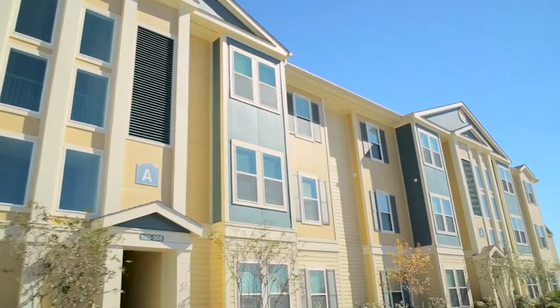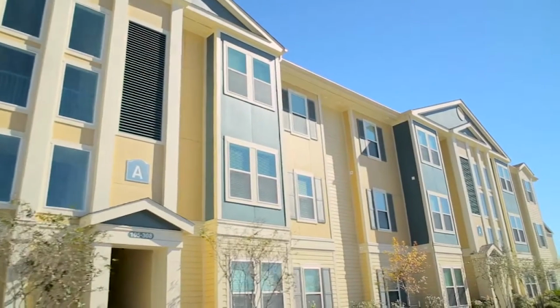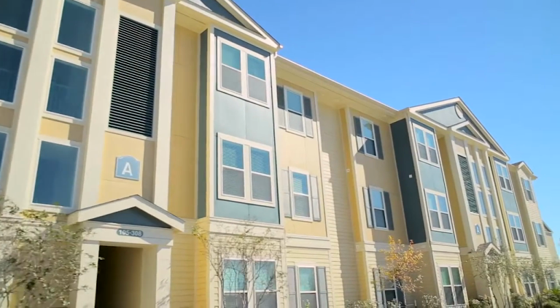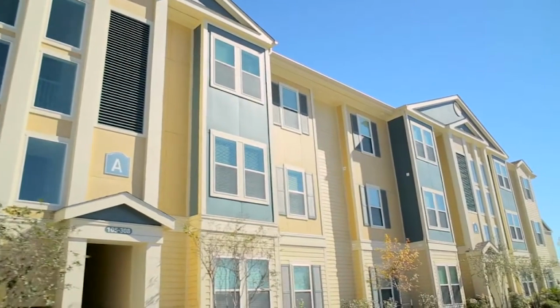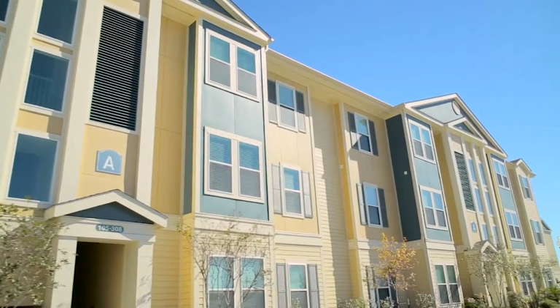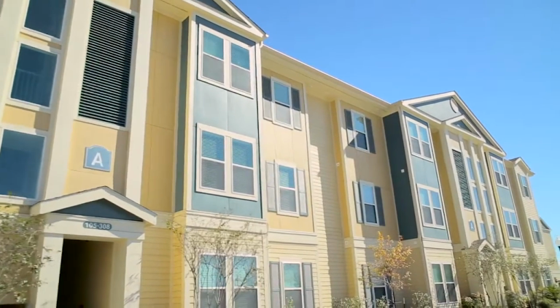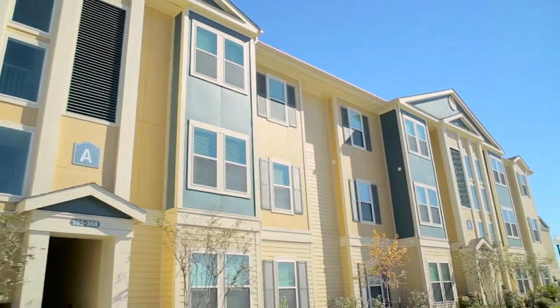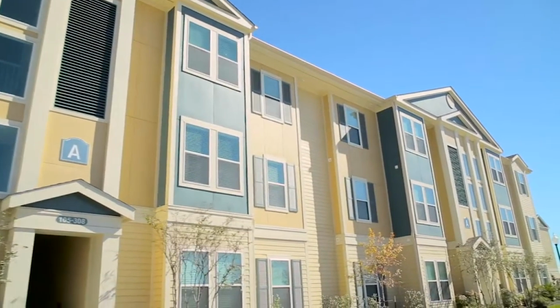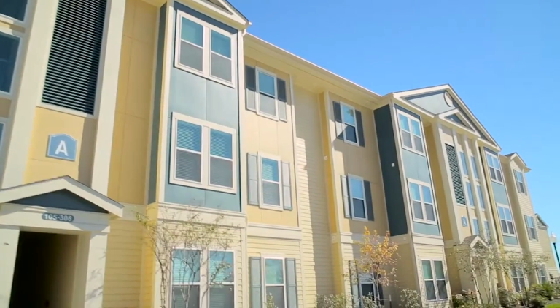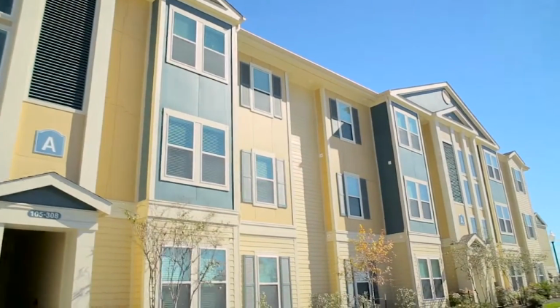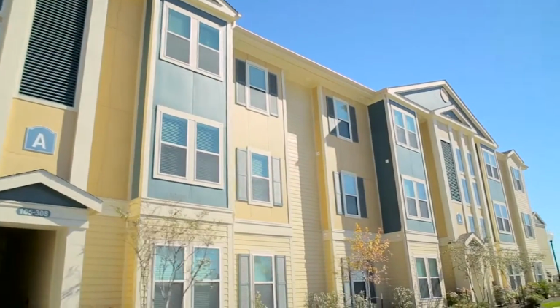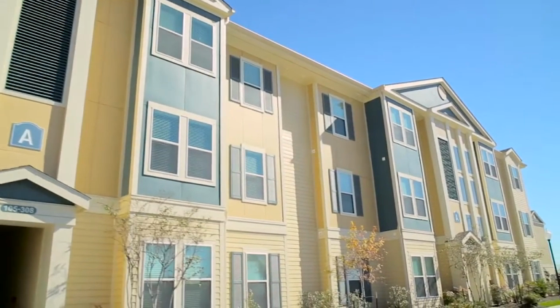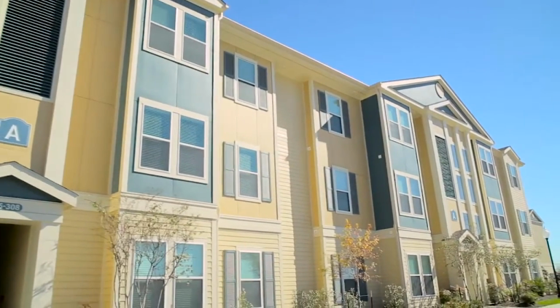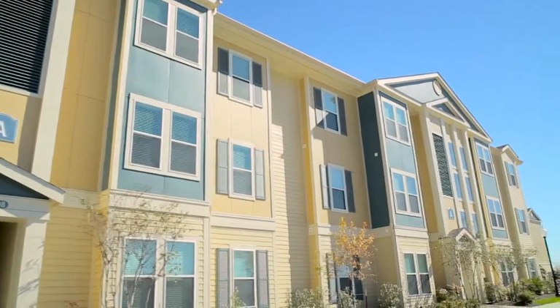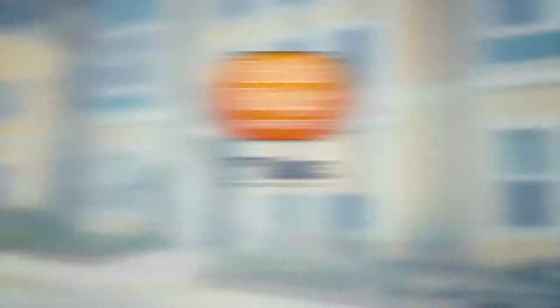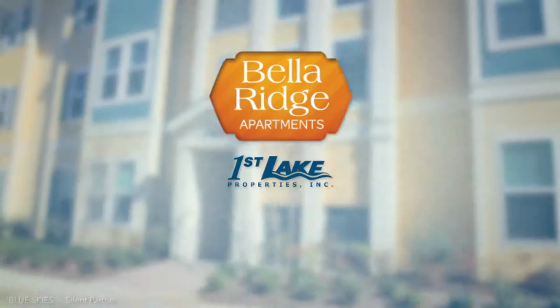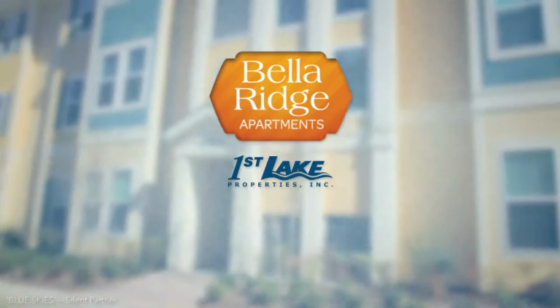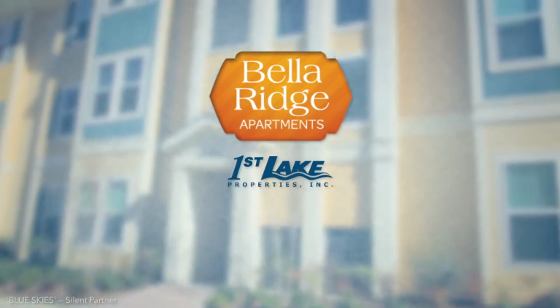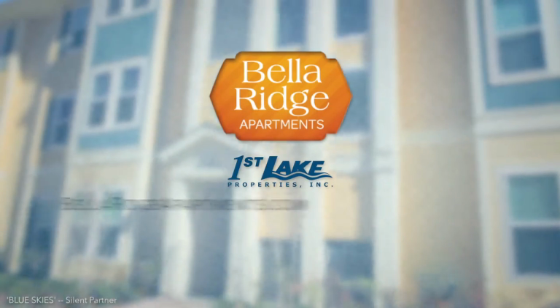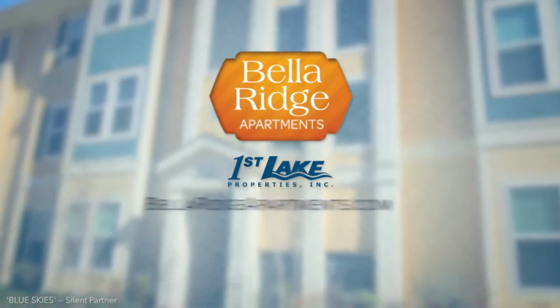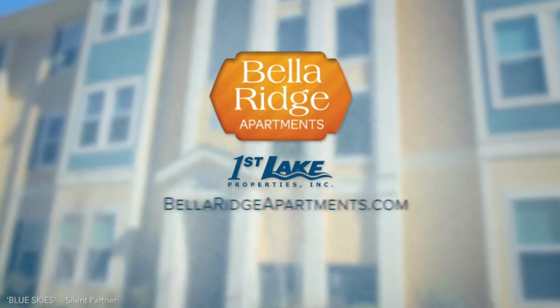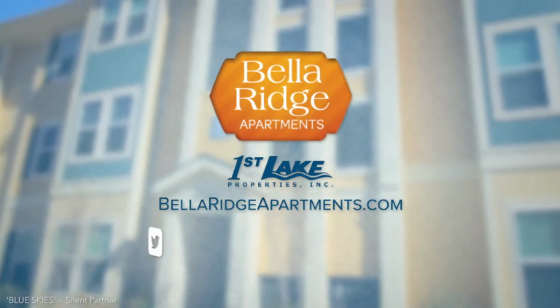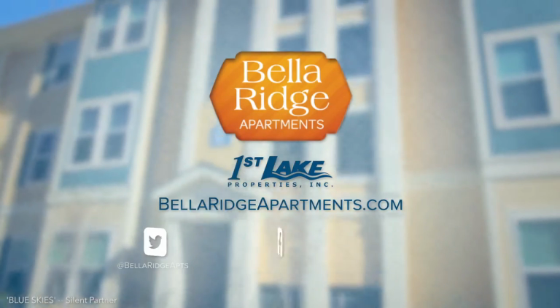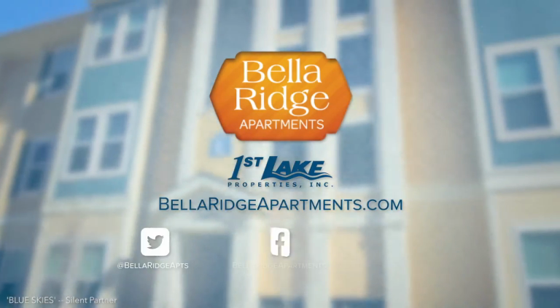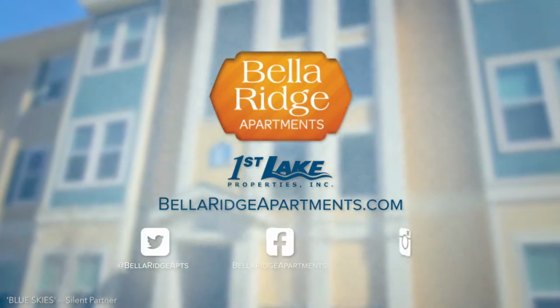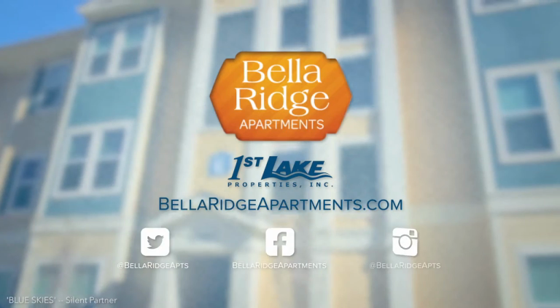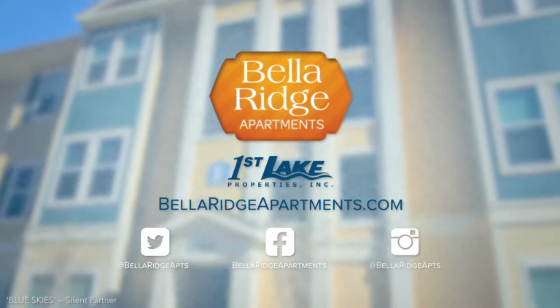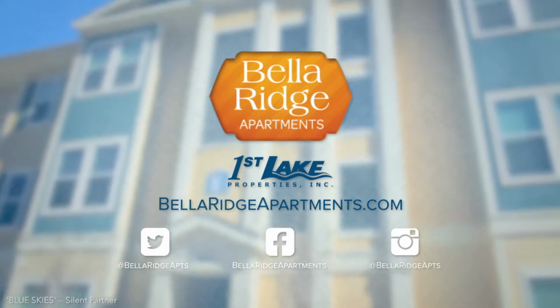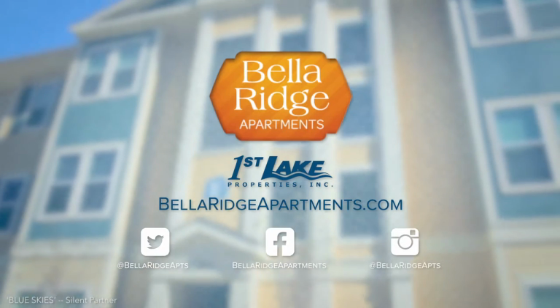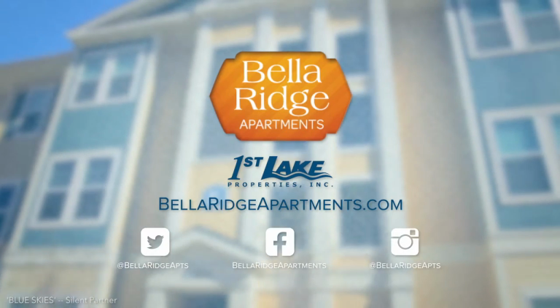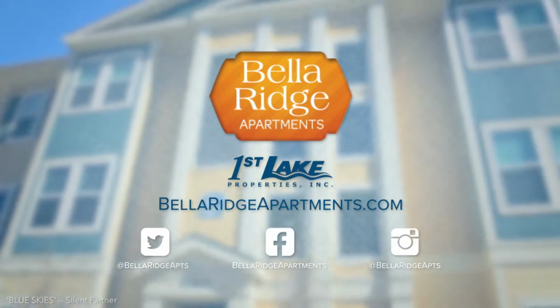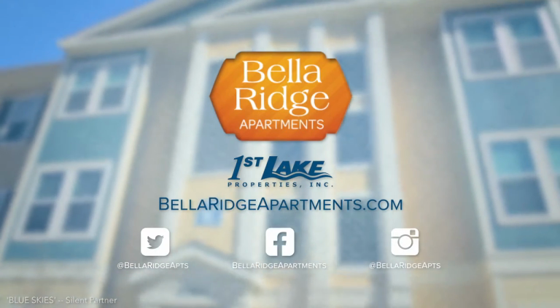It's the everything kind of life you're looking for. Upgrade your address. Live Bella.